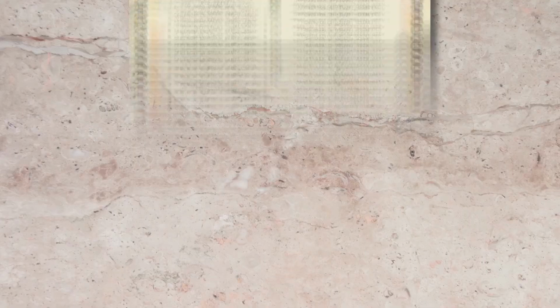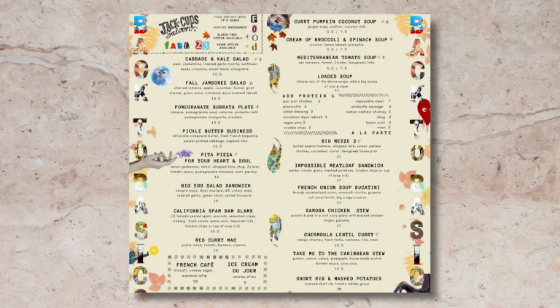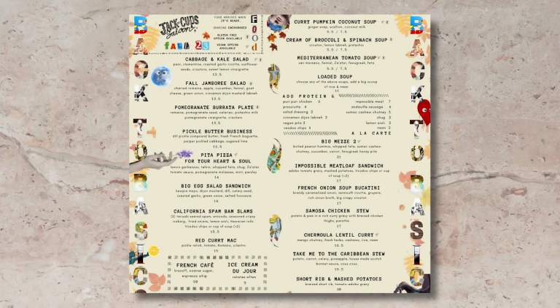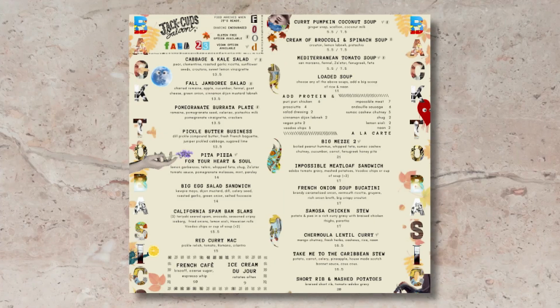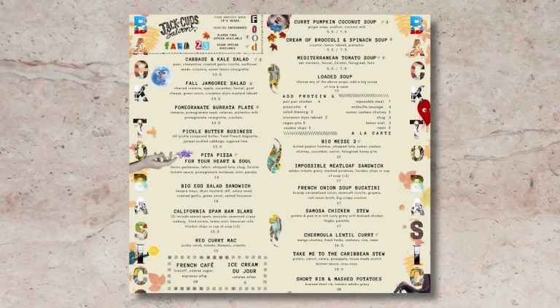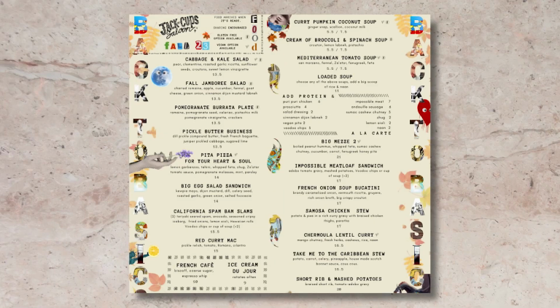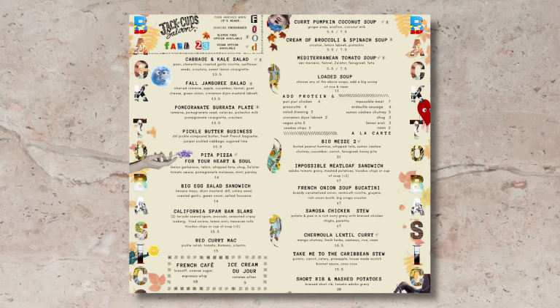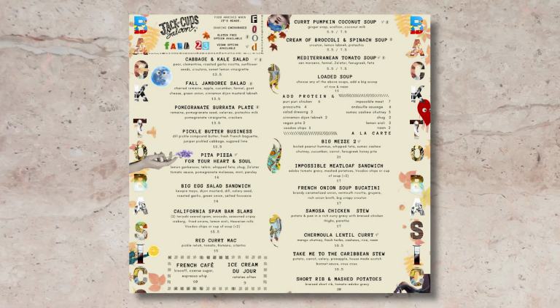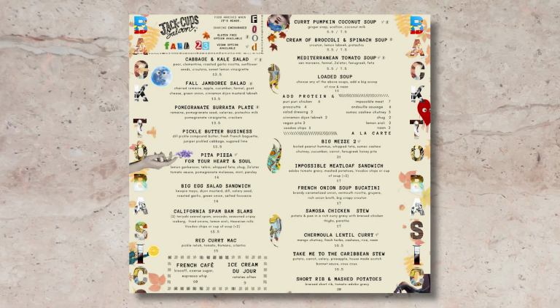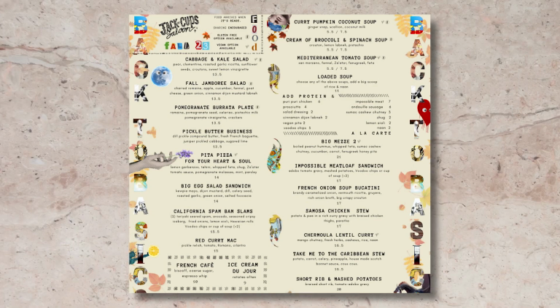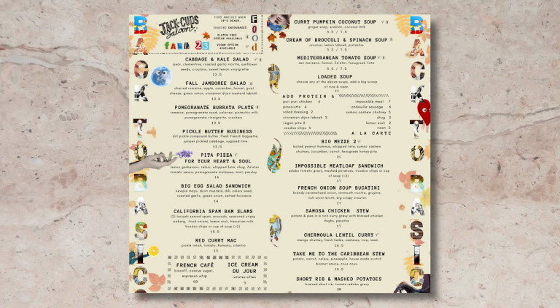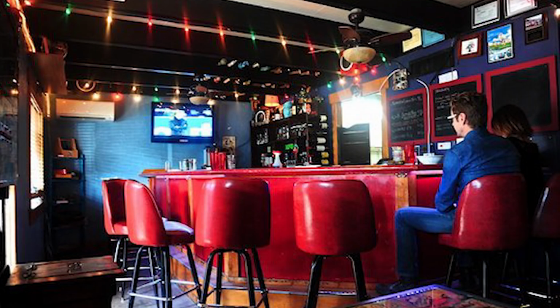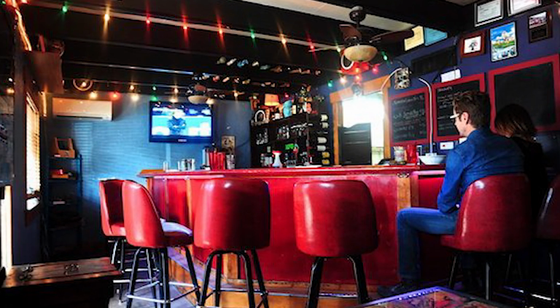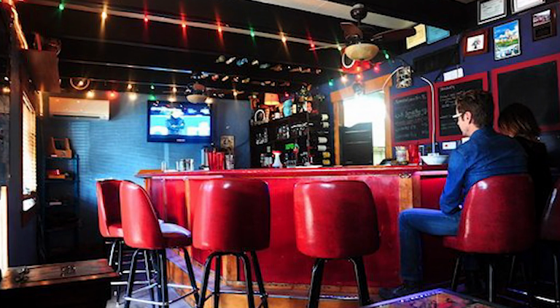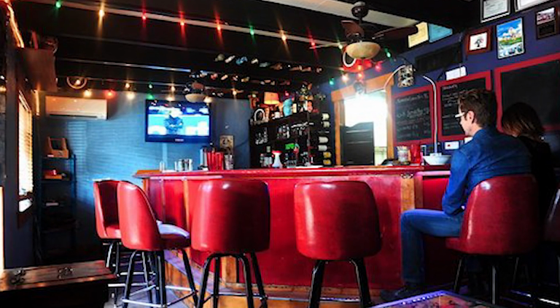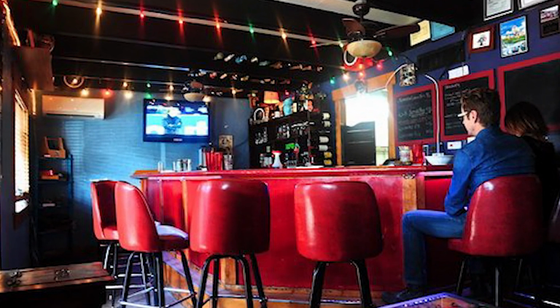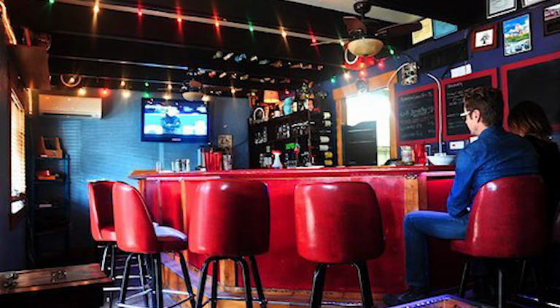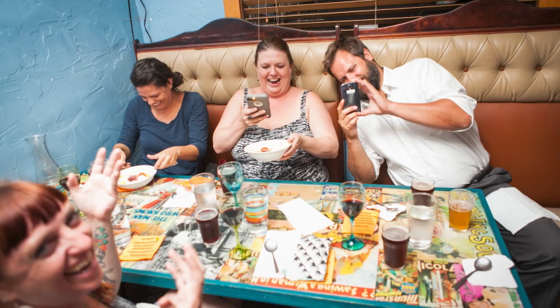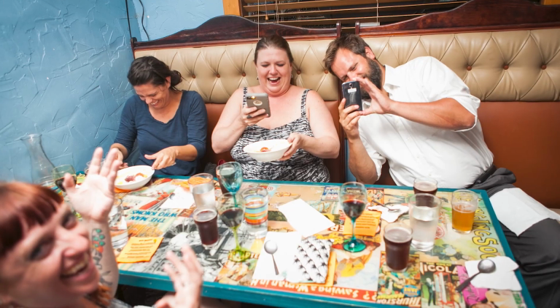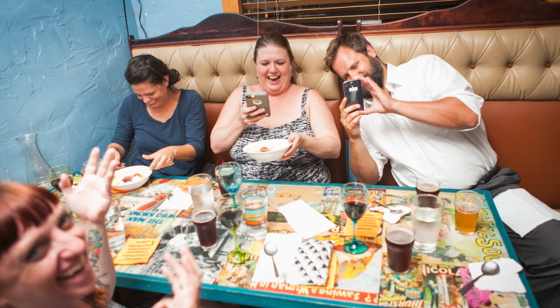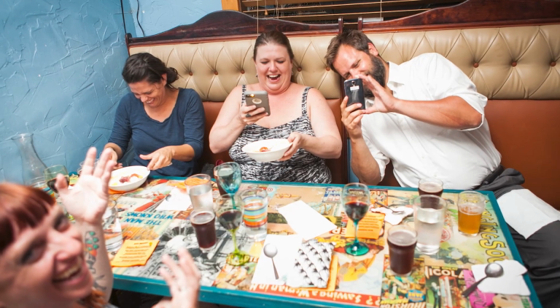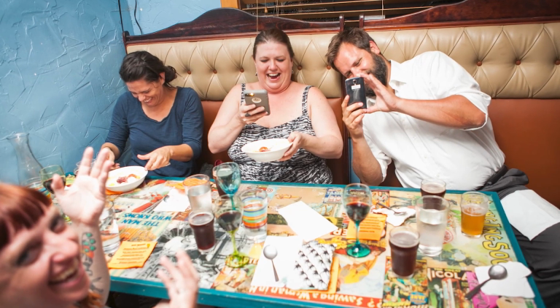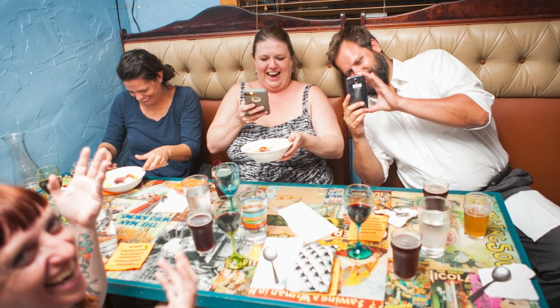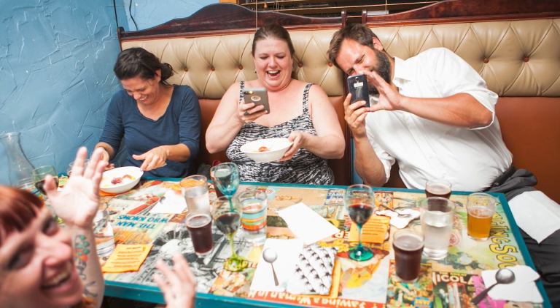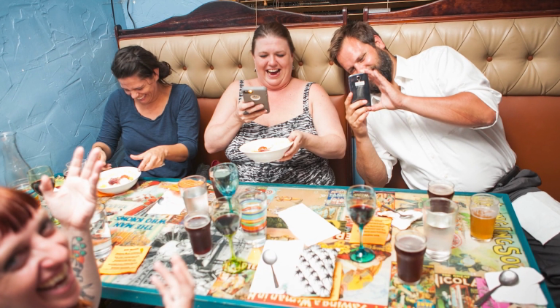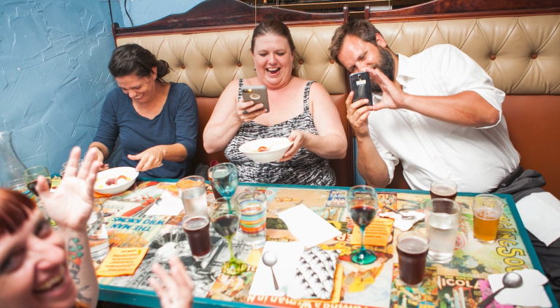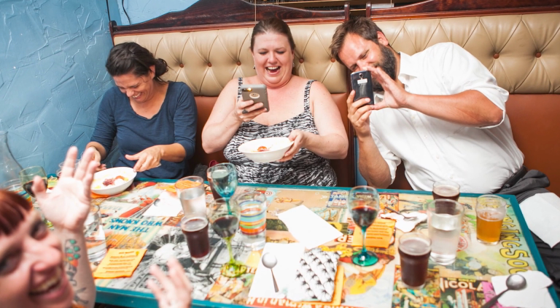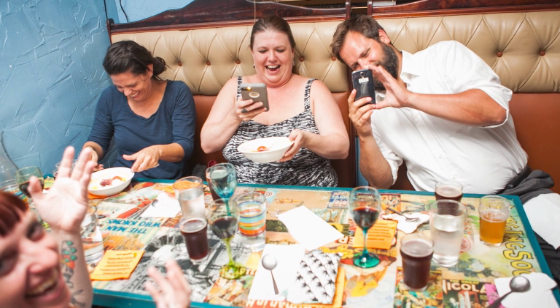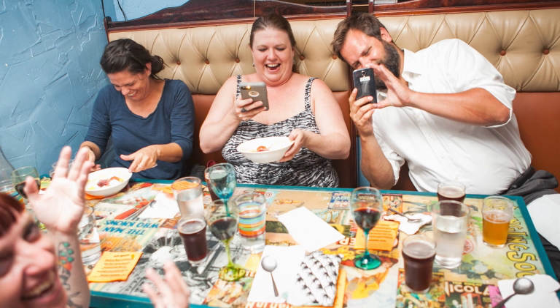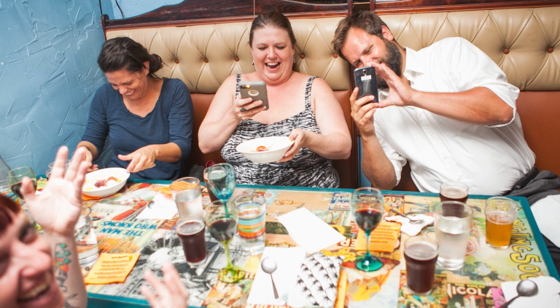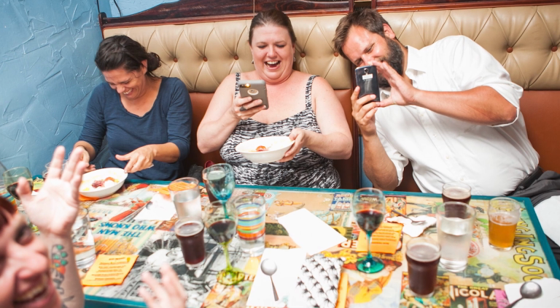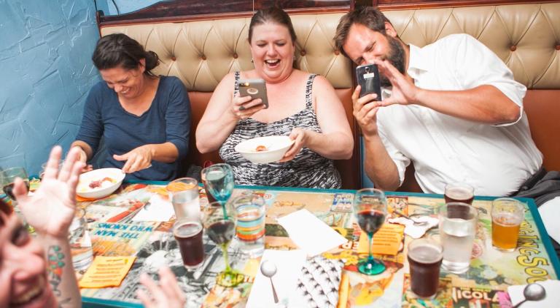With a rotating menu that keeps things exciting and prices that won't break the bank, this spot is a must-visit for both regulars and newcomers alike.